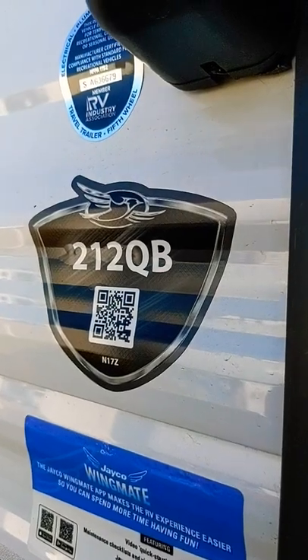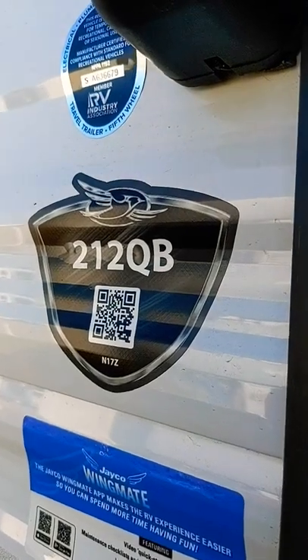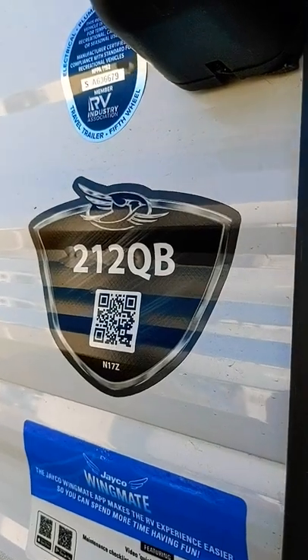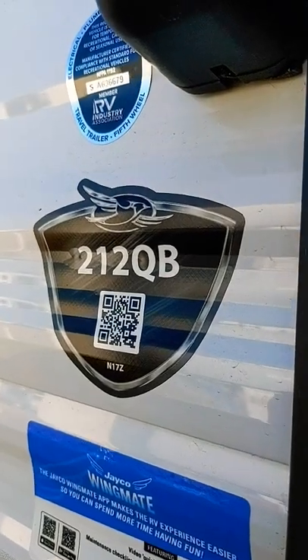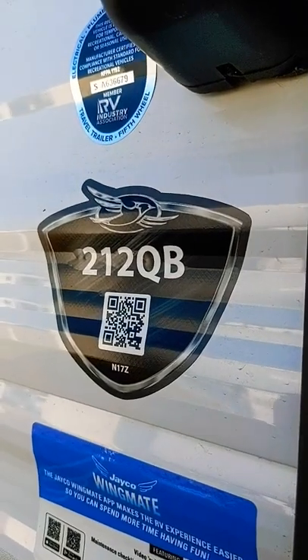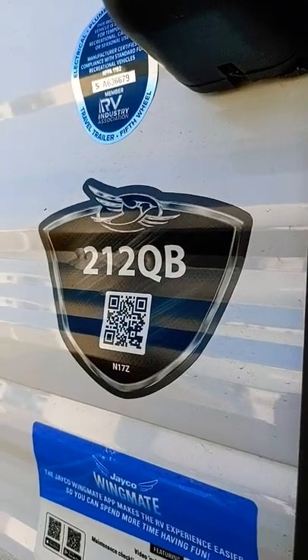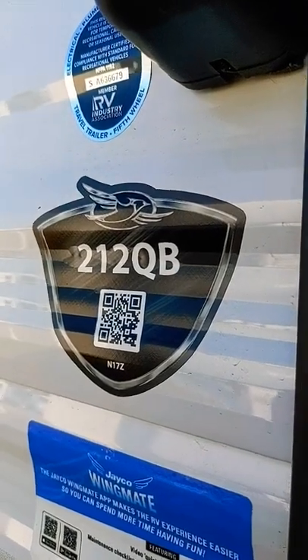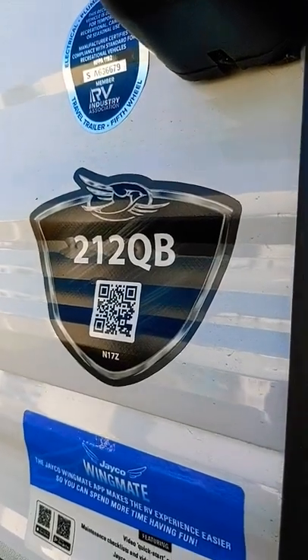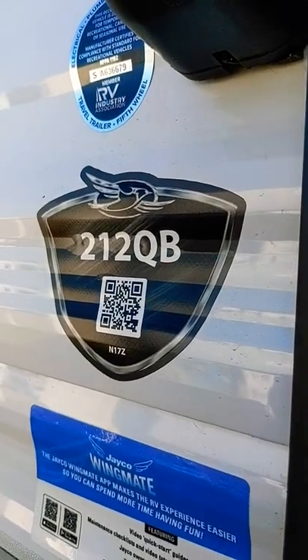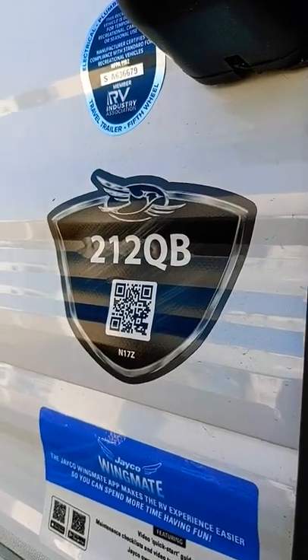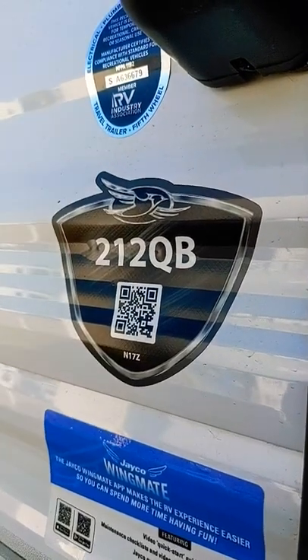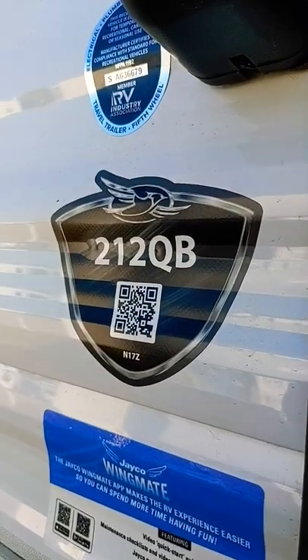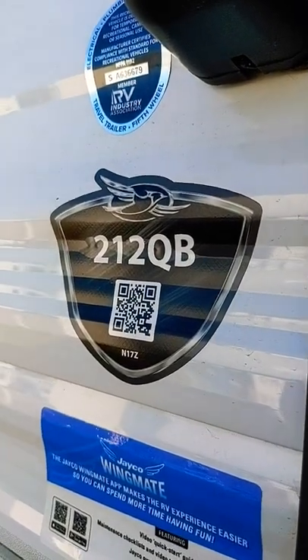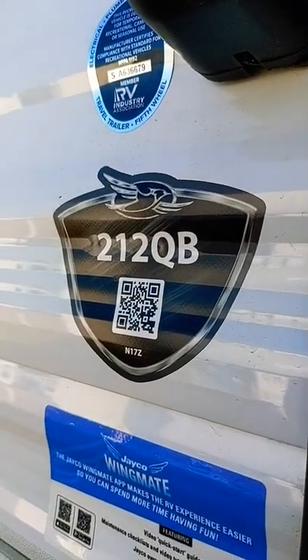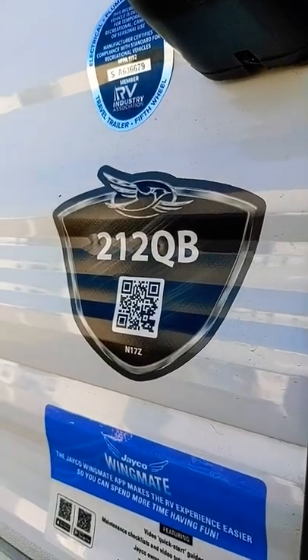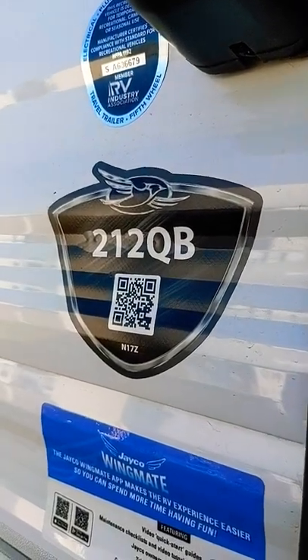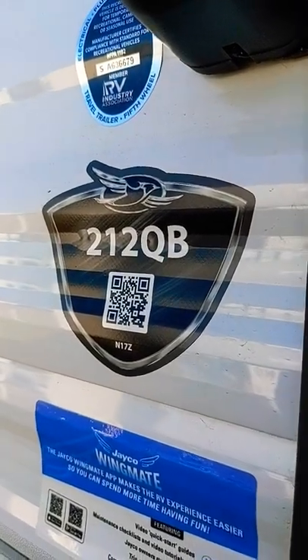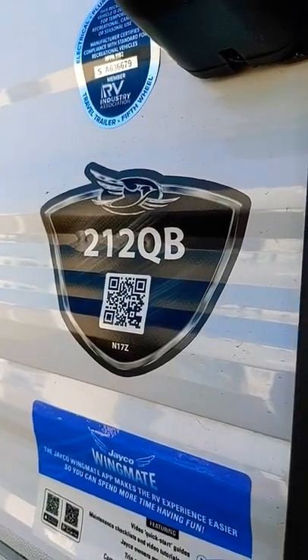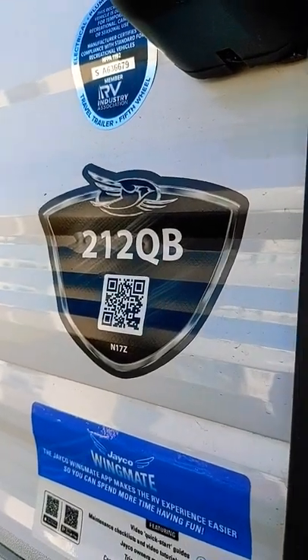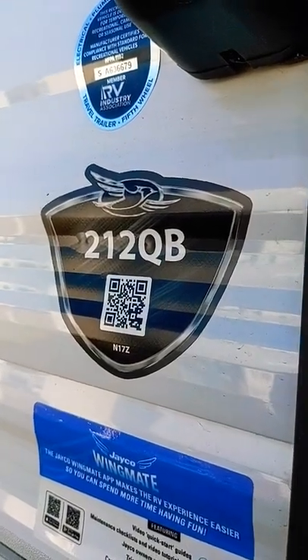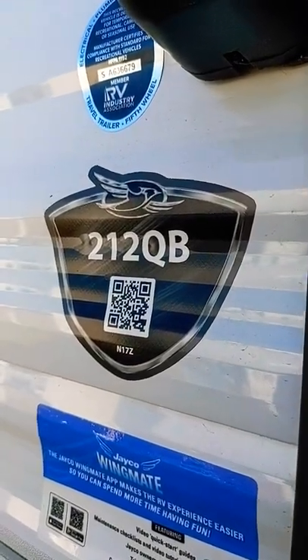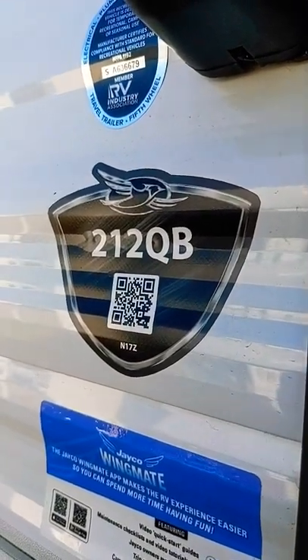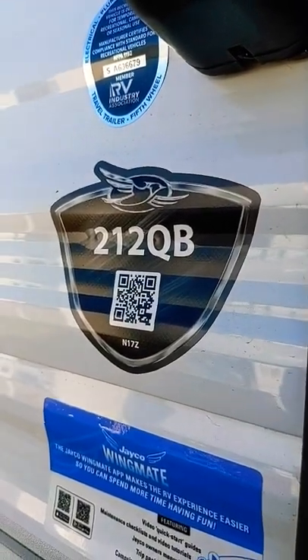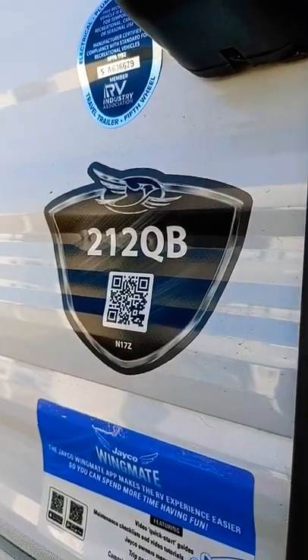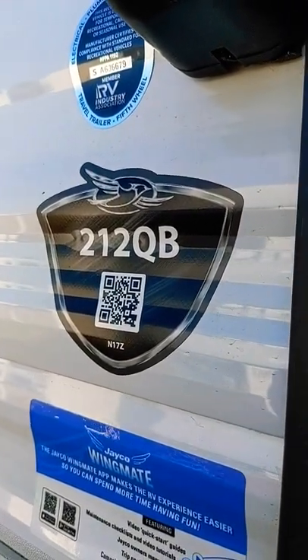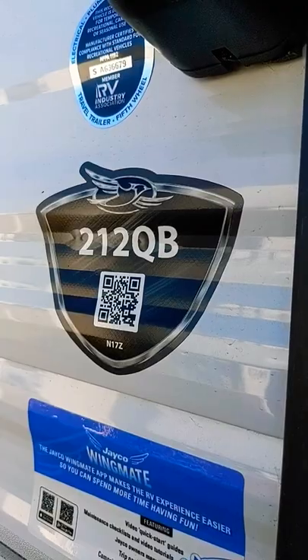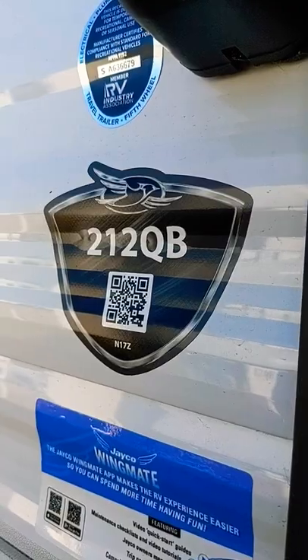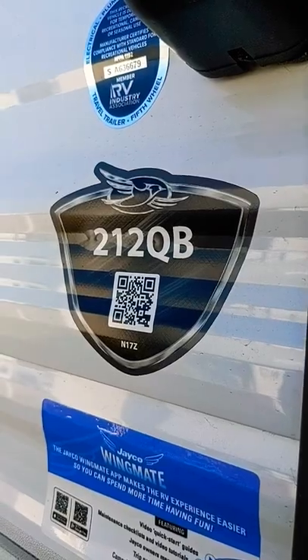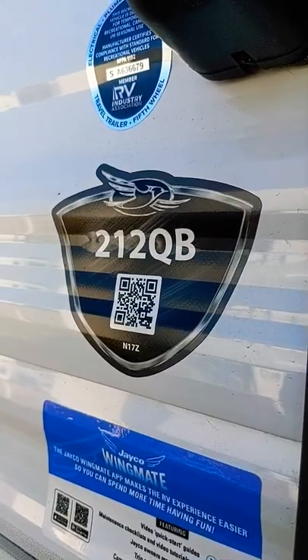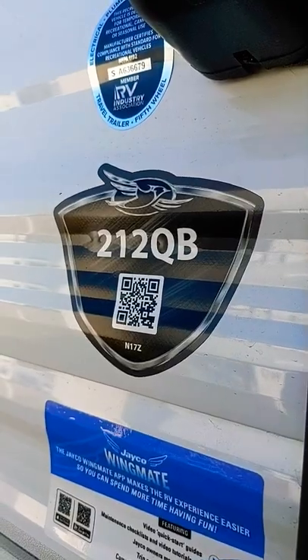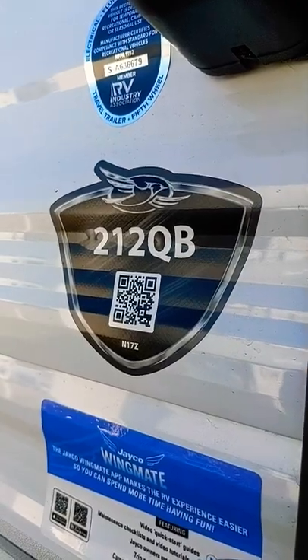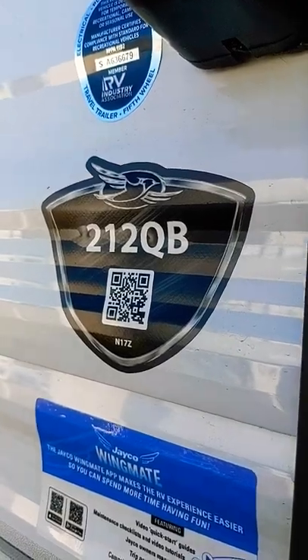Hi, this is Sebastian at Gog's Camperway, Mankato, Minnesota. We're taking a look at the 212QB, which is our most popular couples camper.